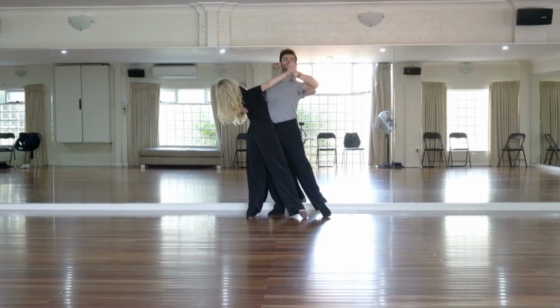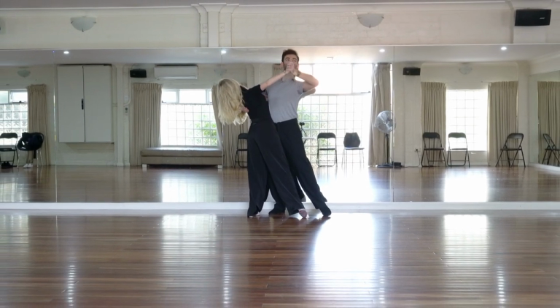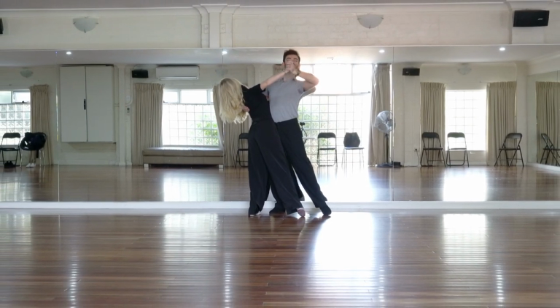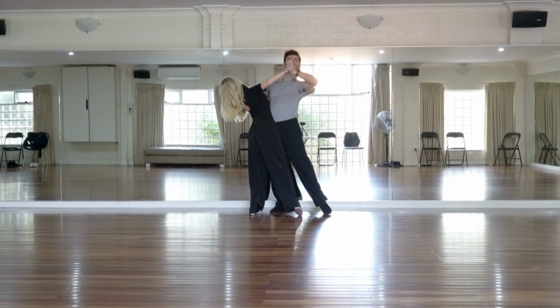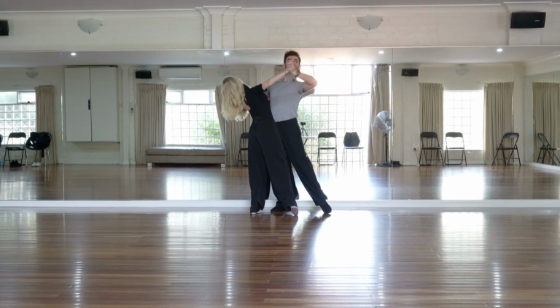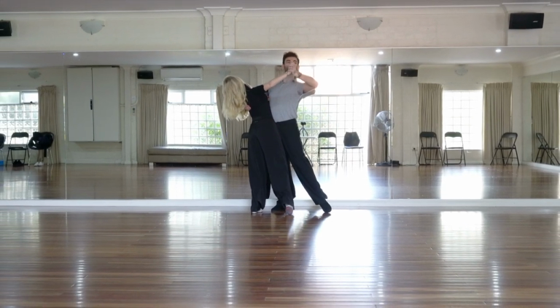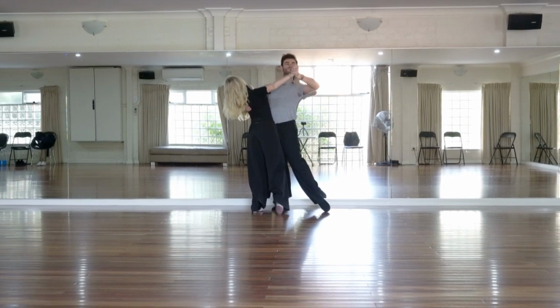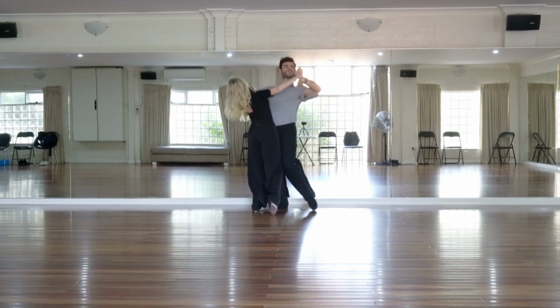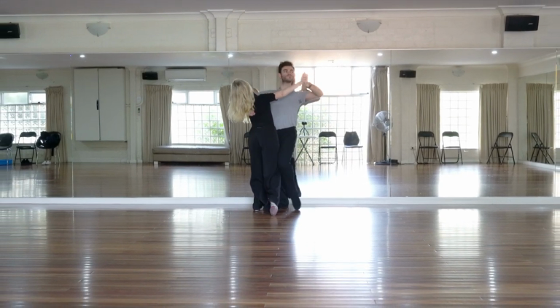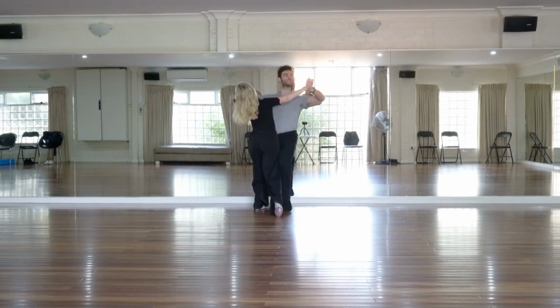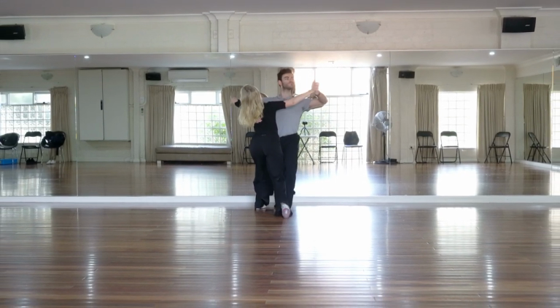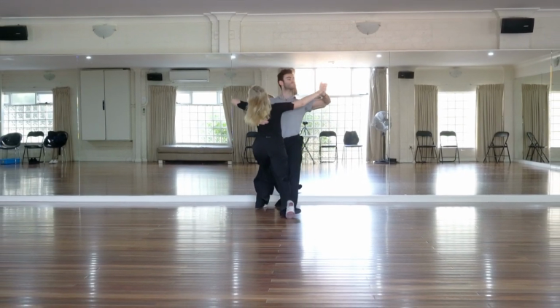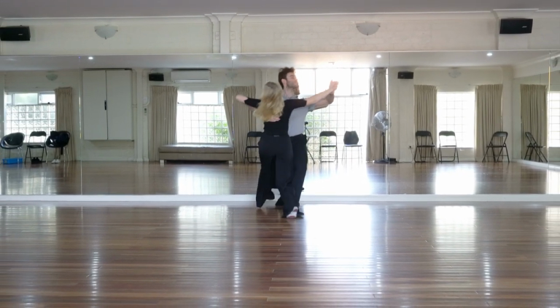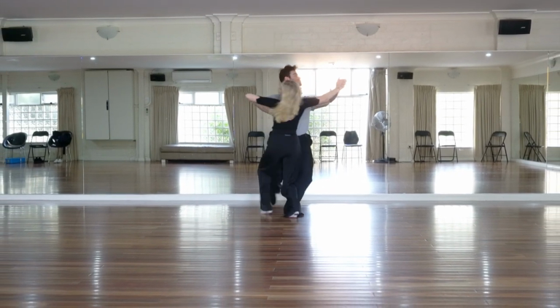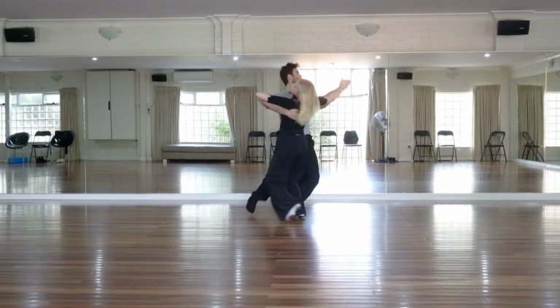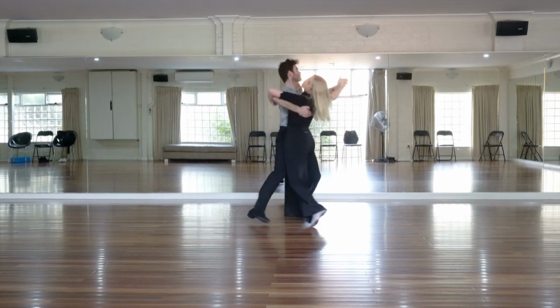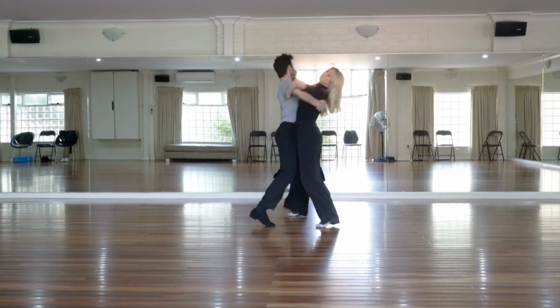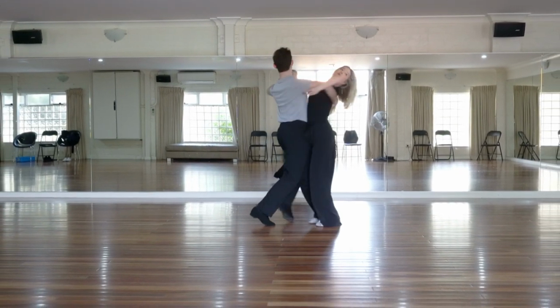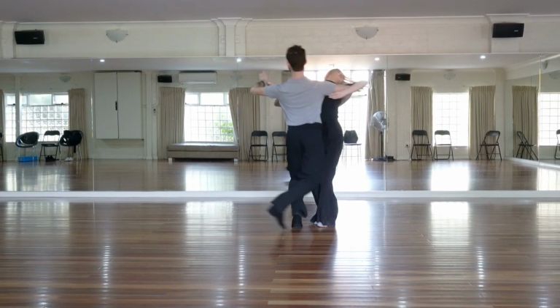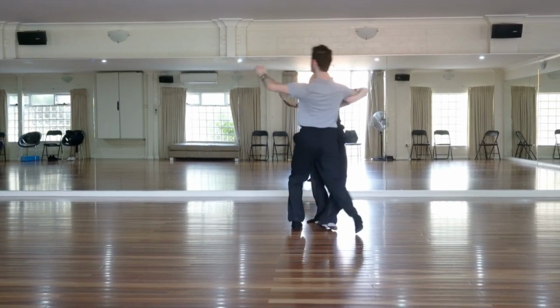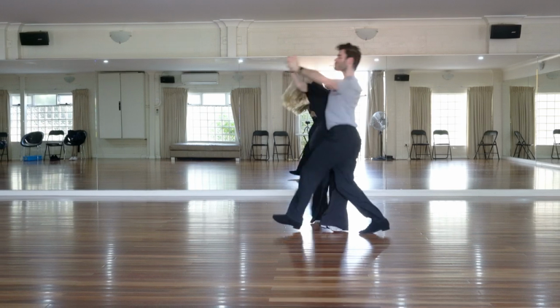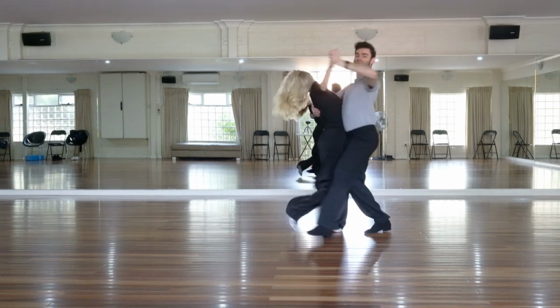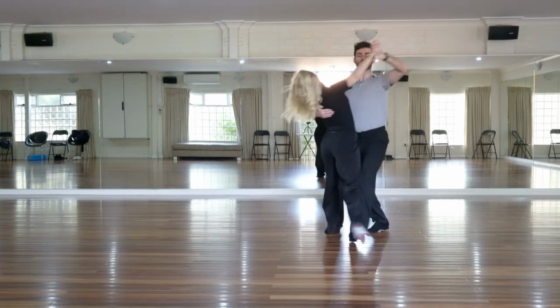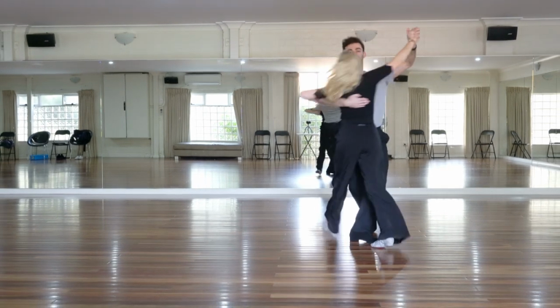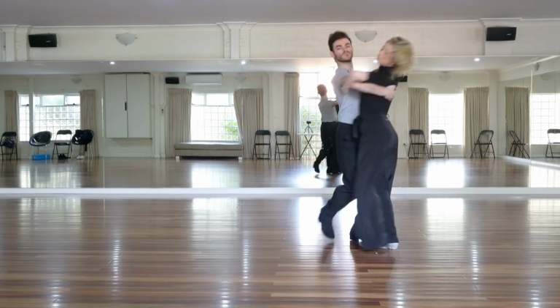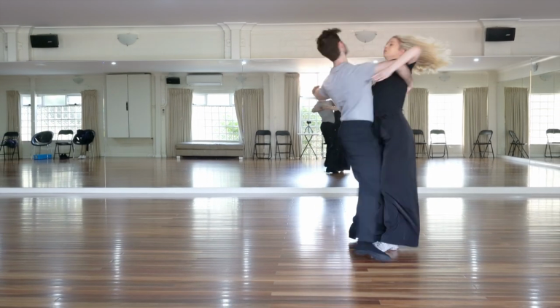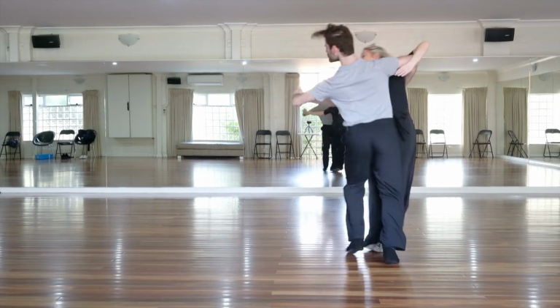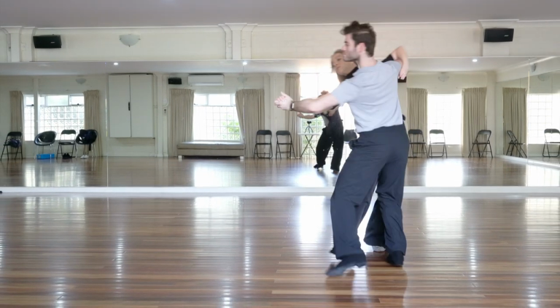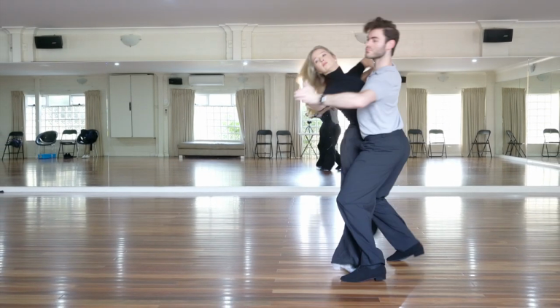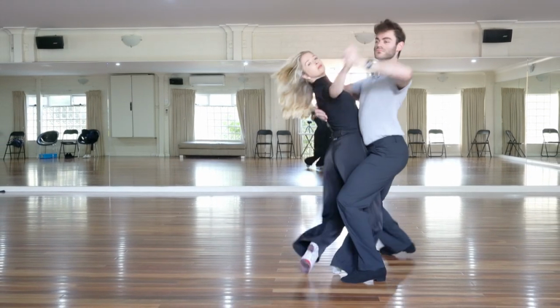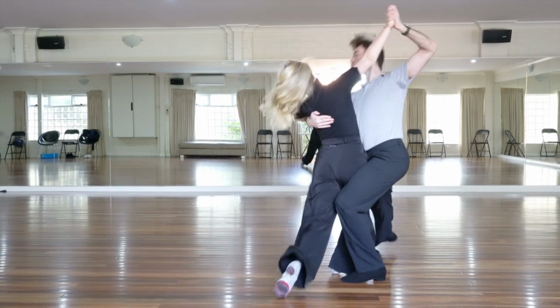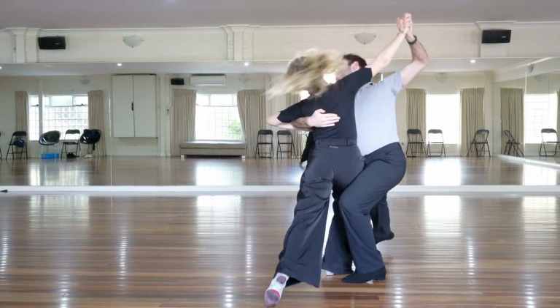All of these figures are danced in closed position, which is, as always, very useful to know.